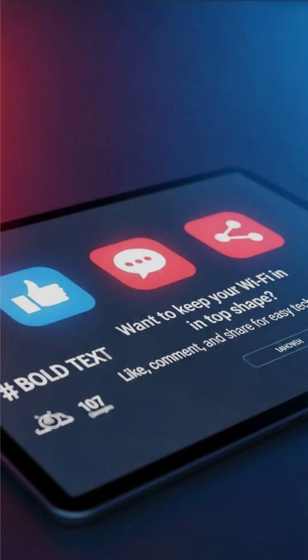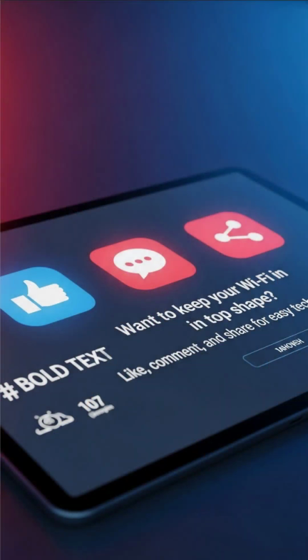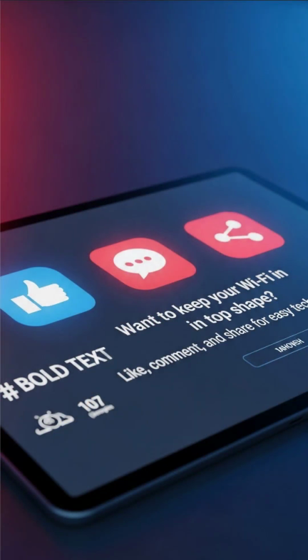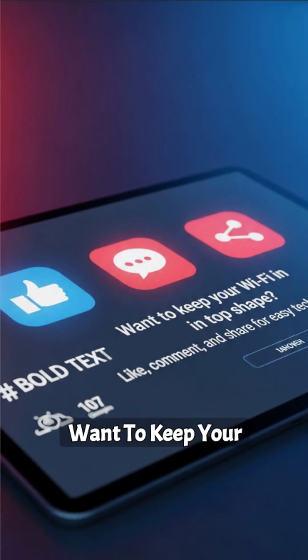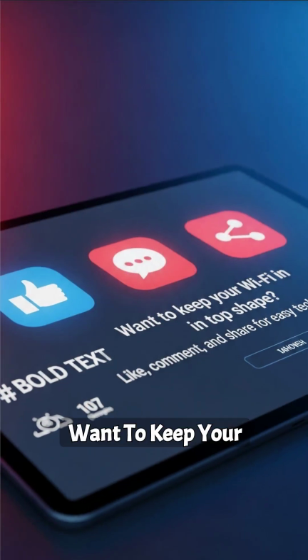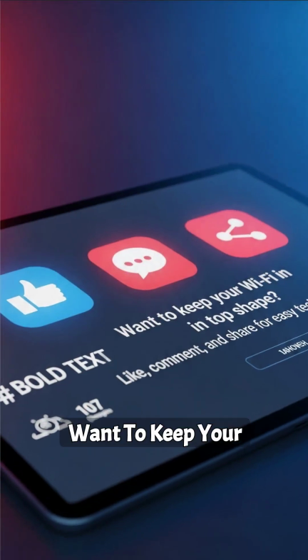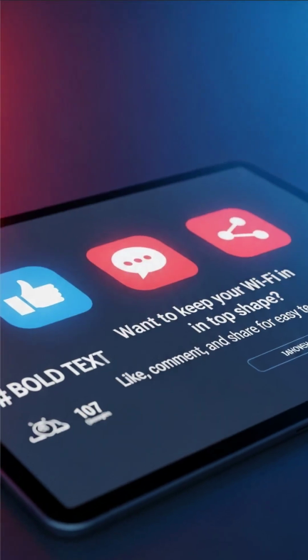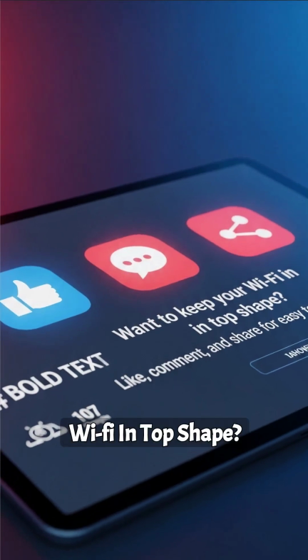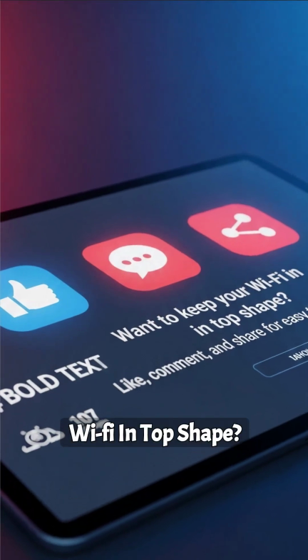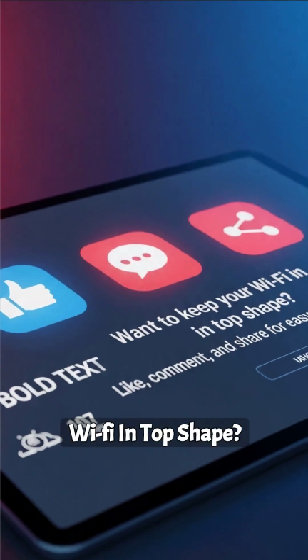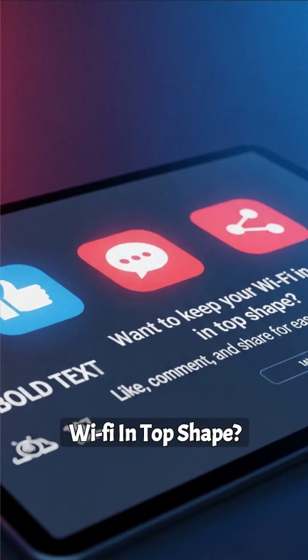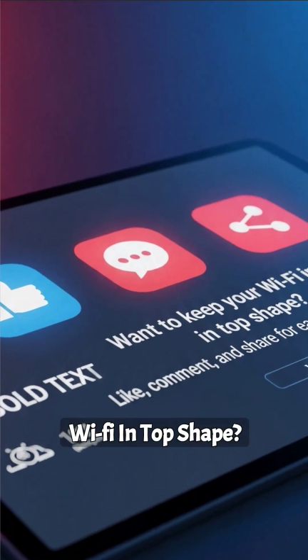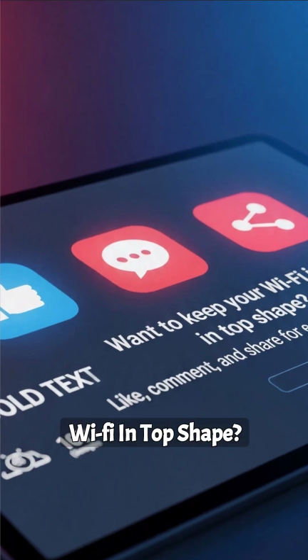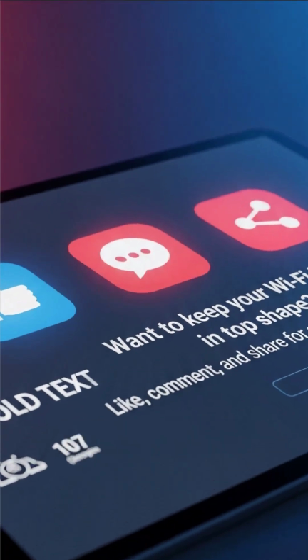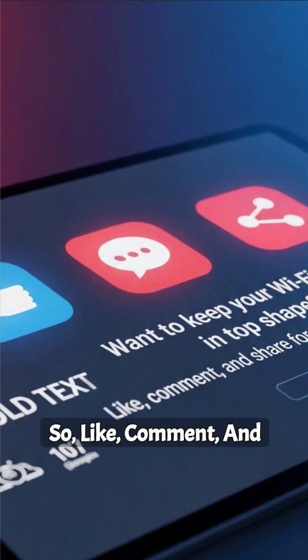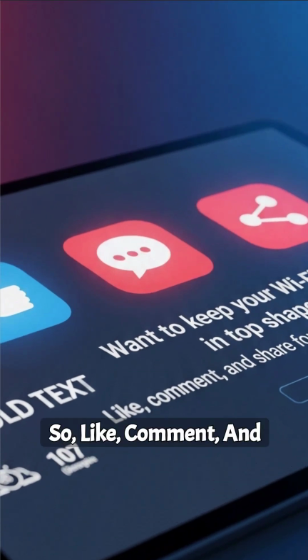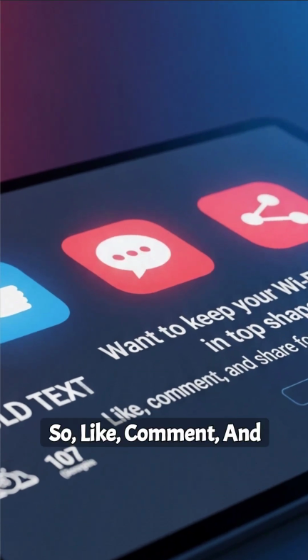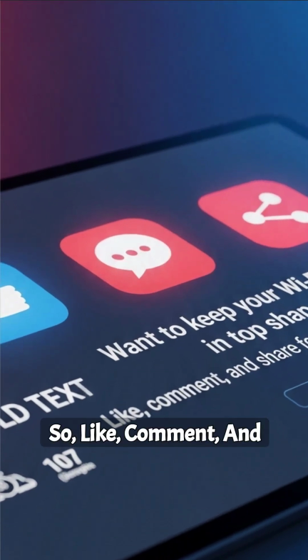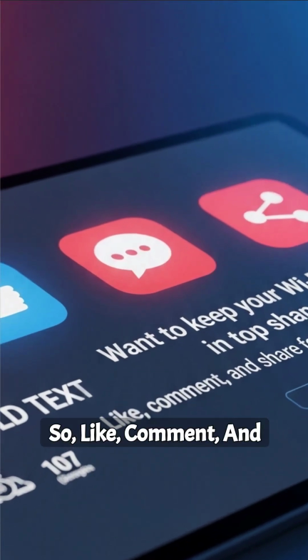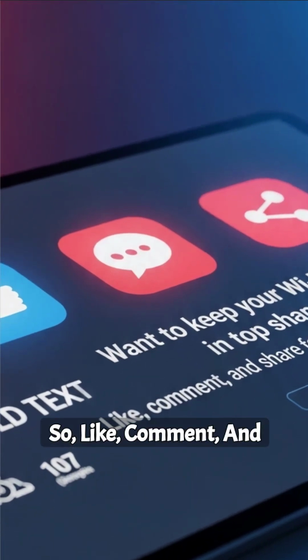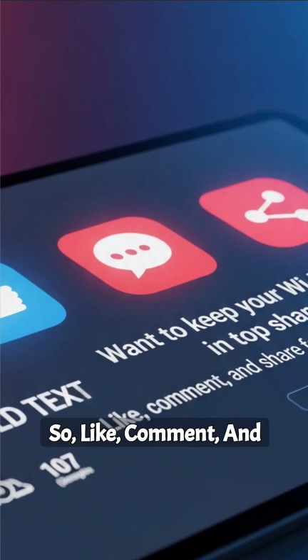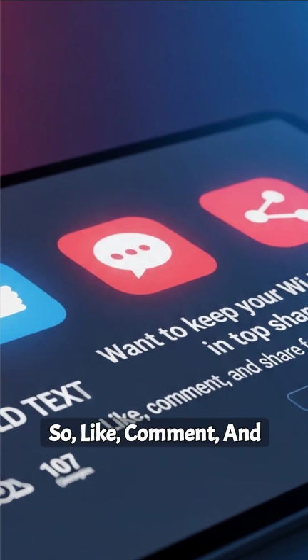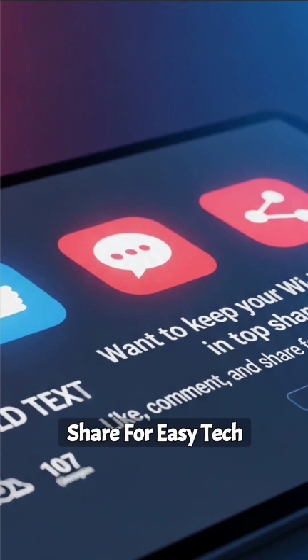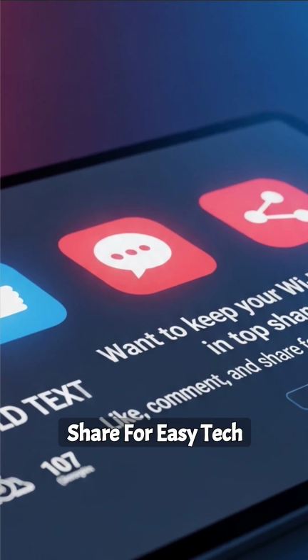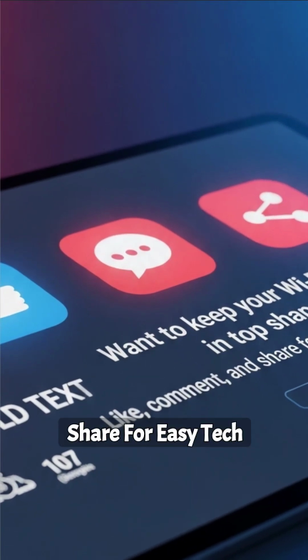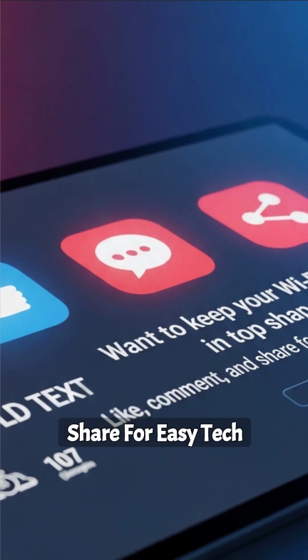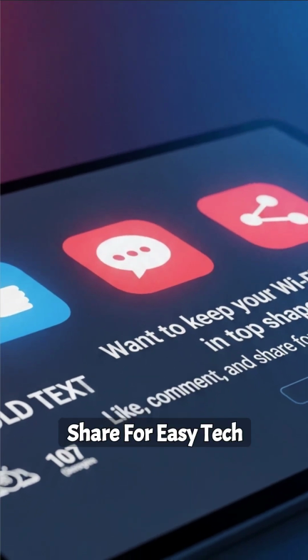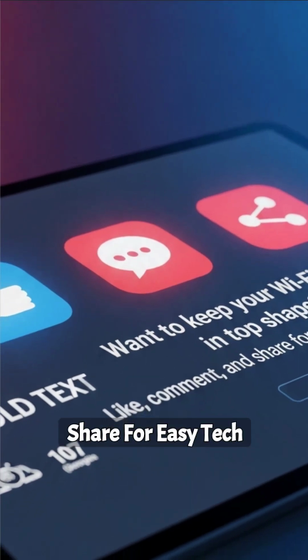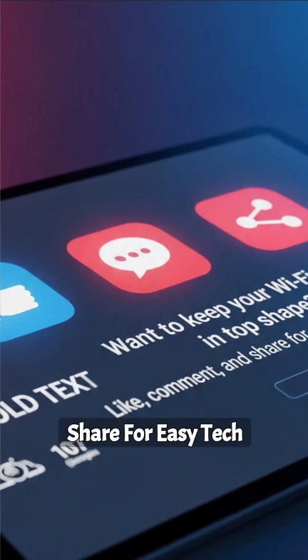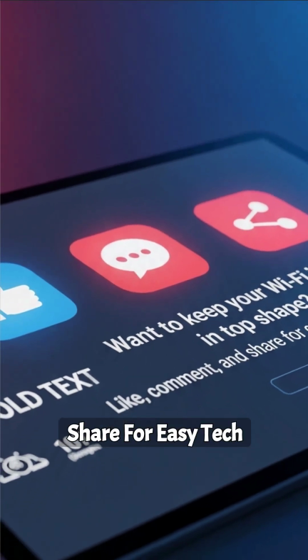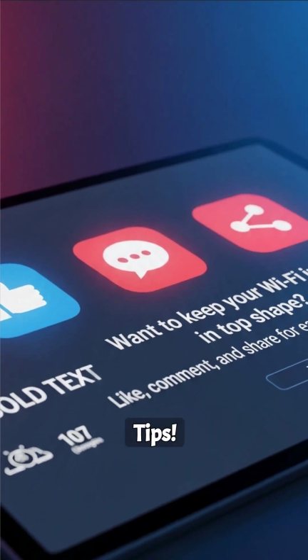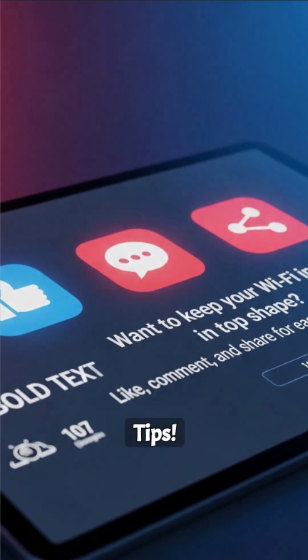Want to keep your Wi-Fi in top shape? Like, comment, and share for easy tech tips.